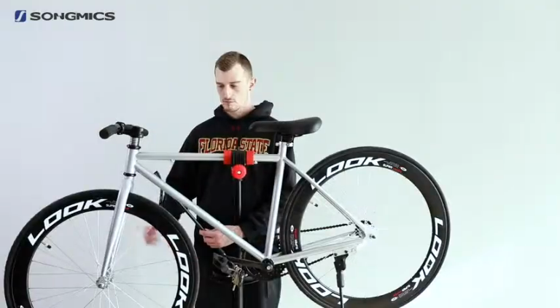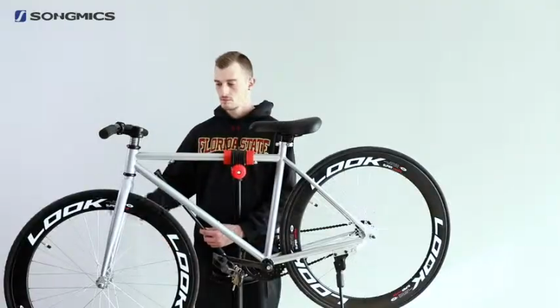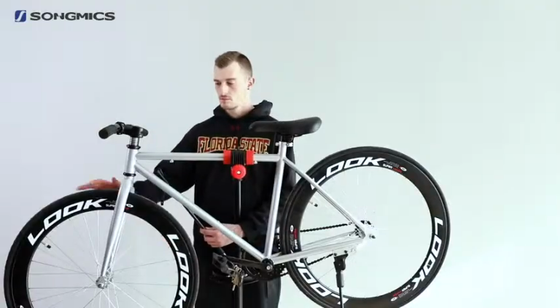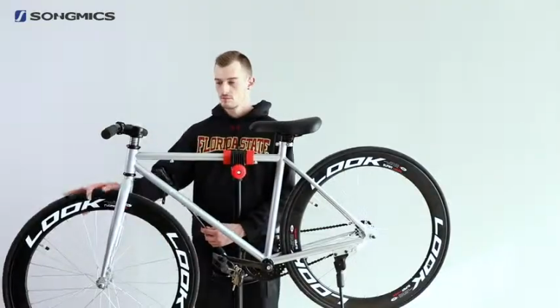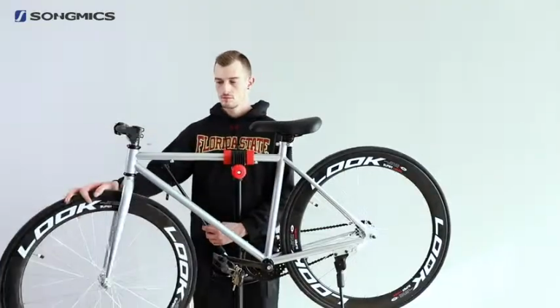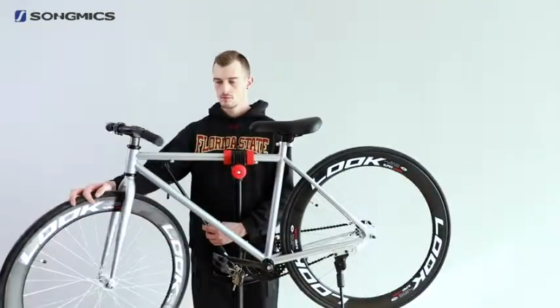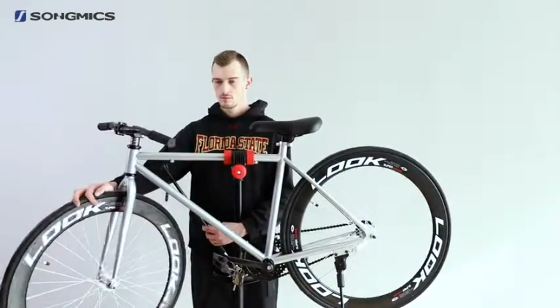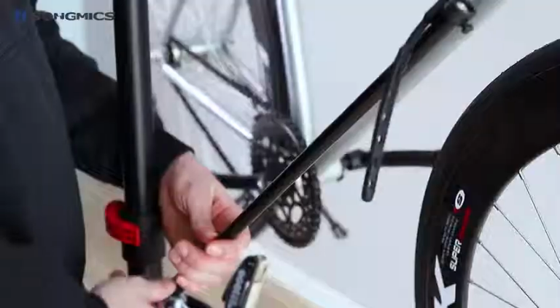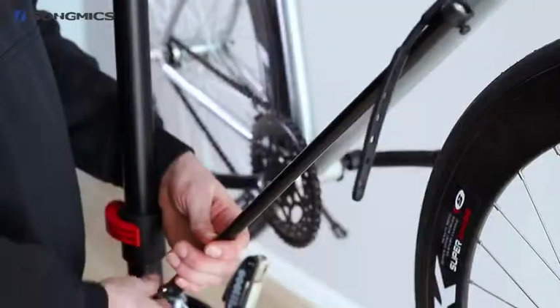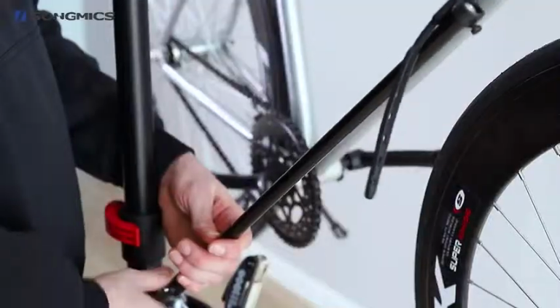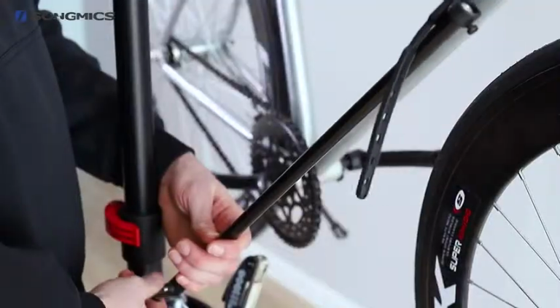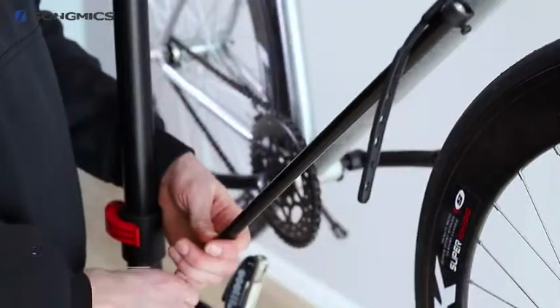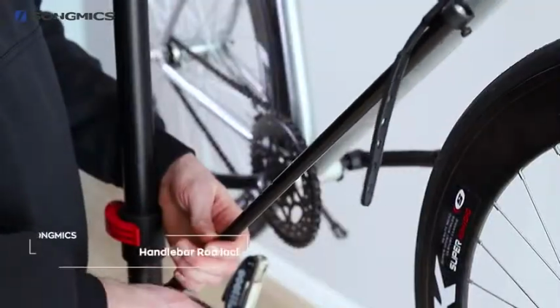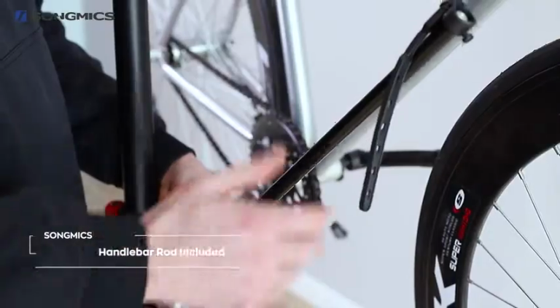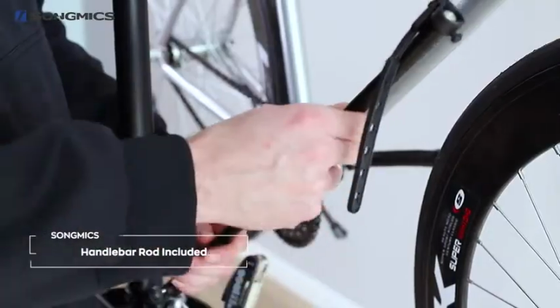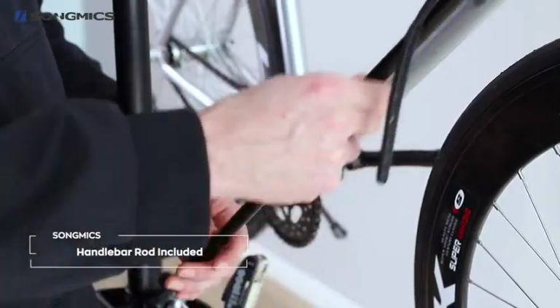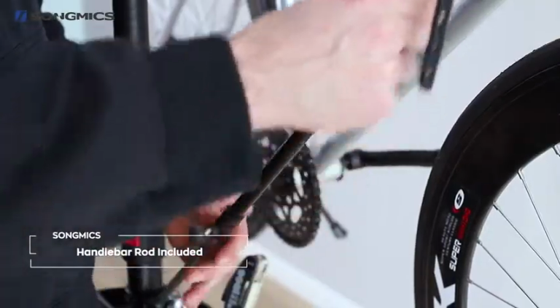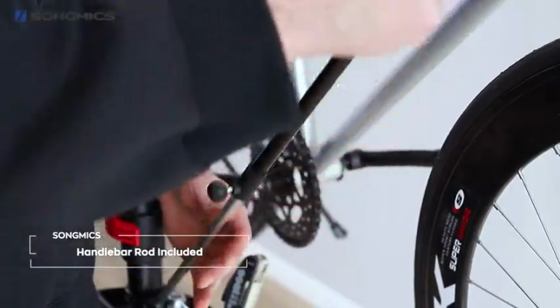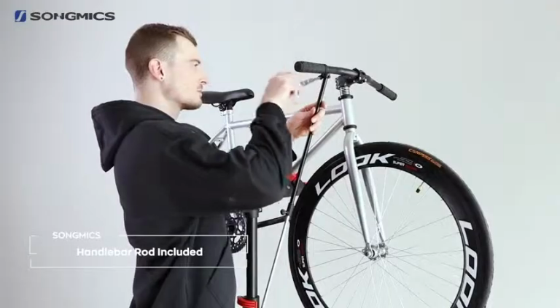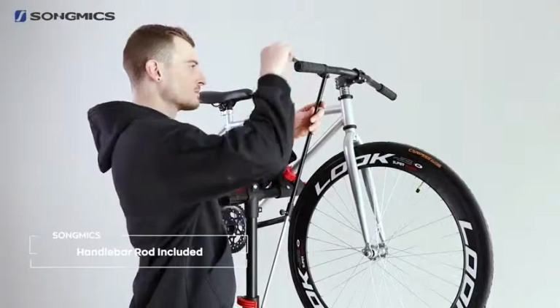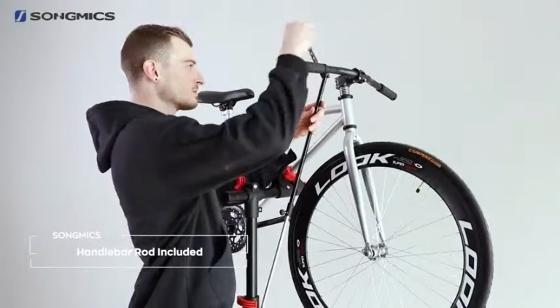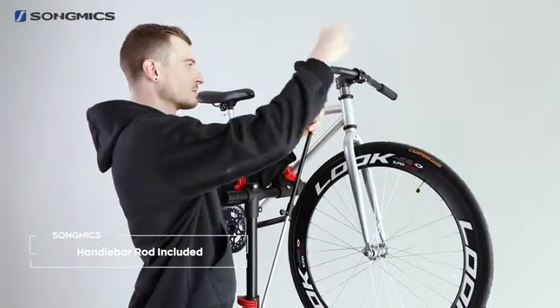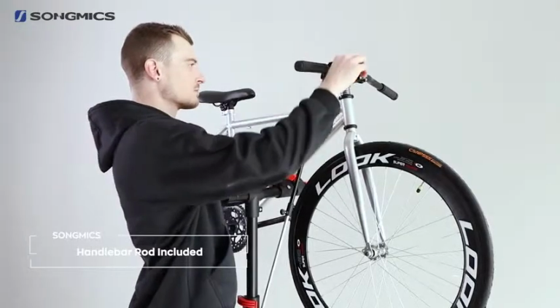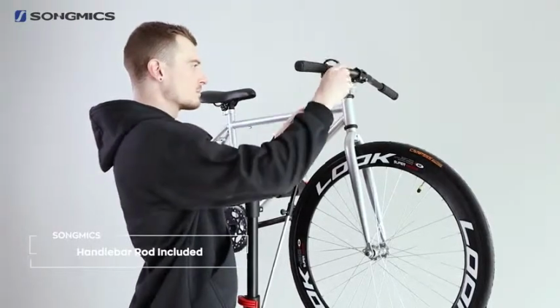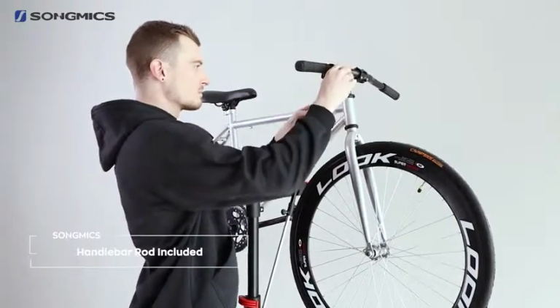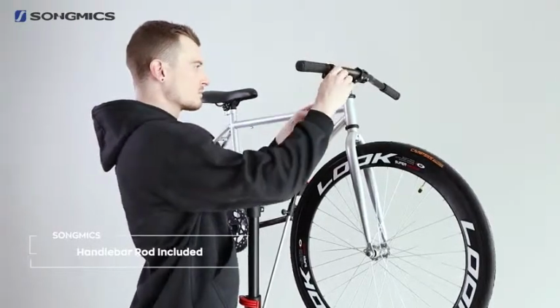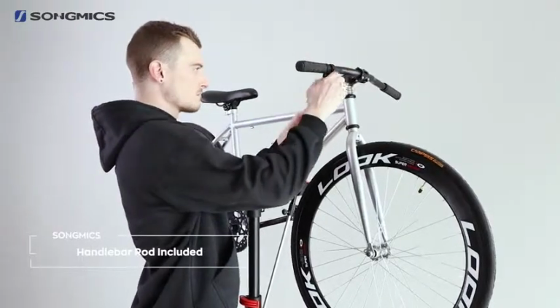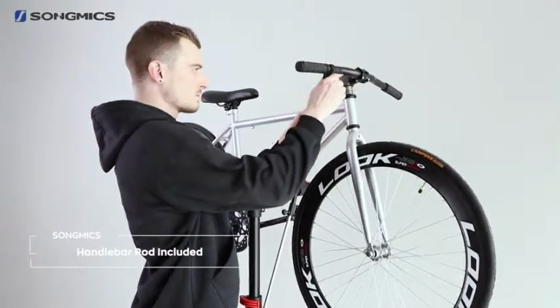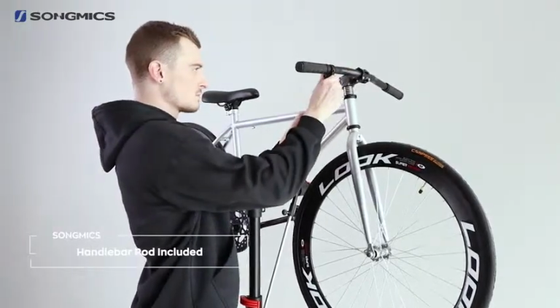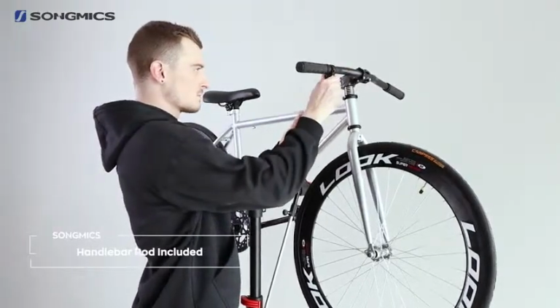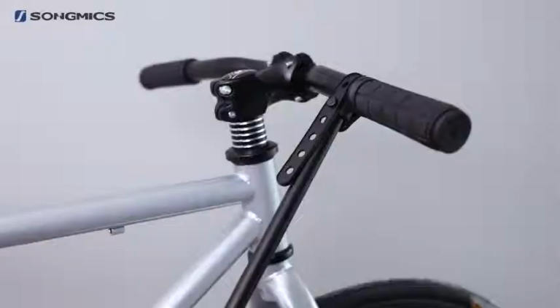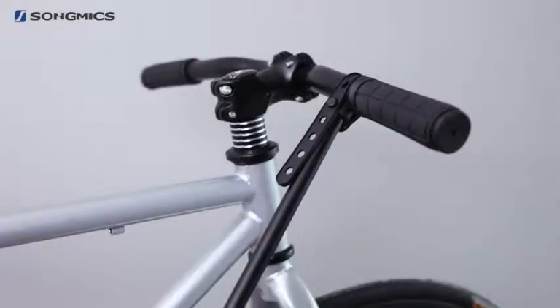Adjustable handlebar rod is included for free. It will keep the wheel steady while making repairs.